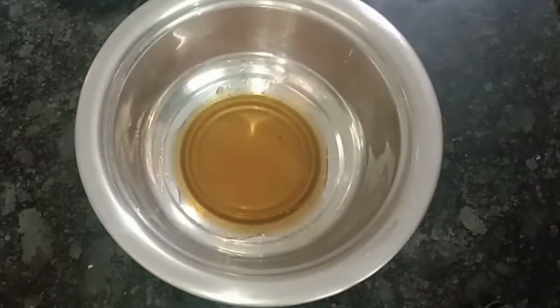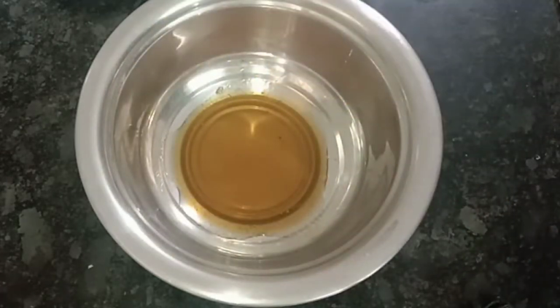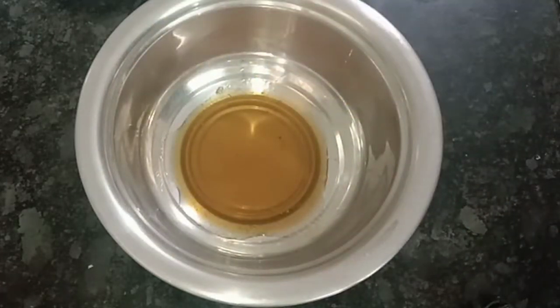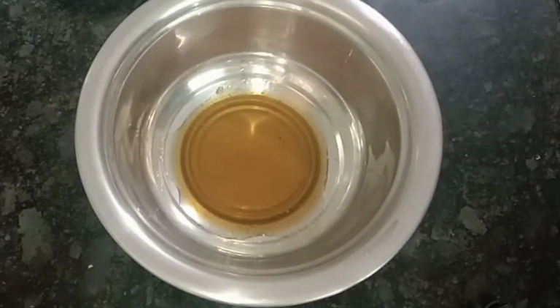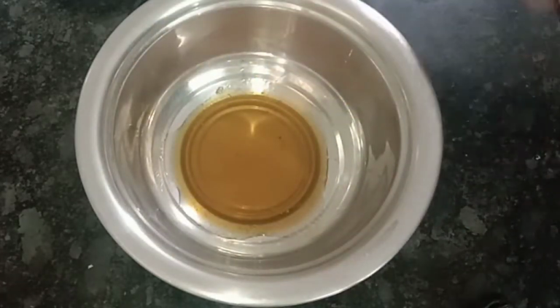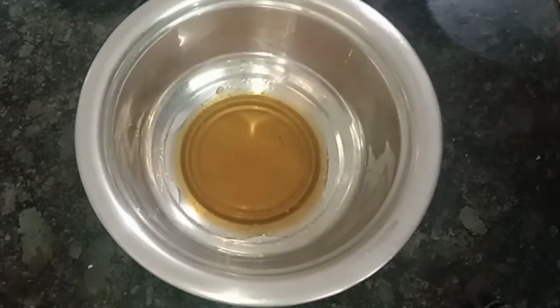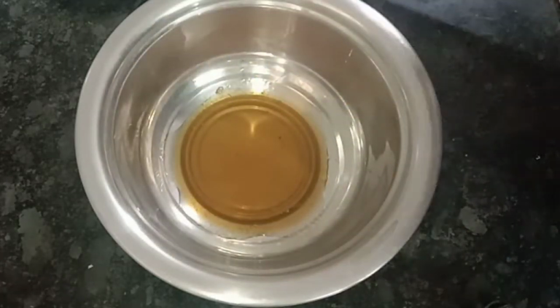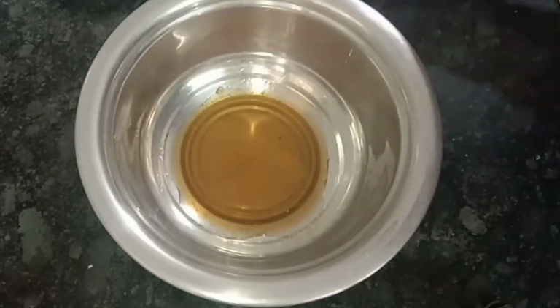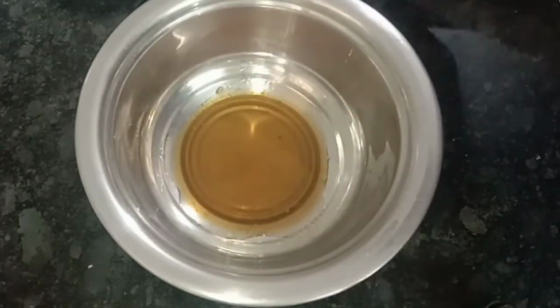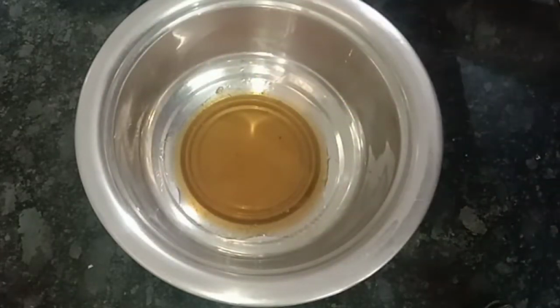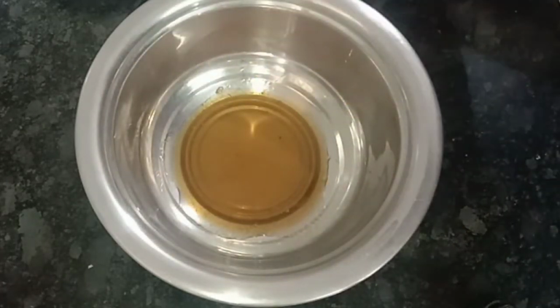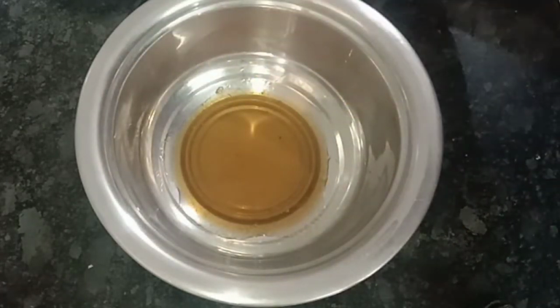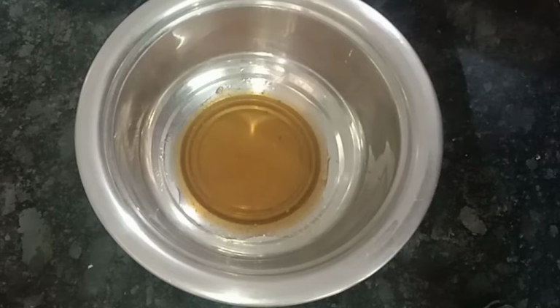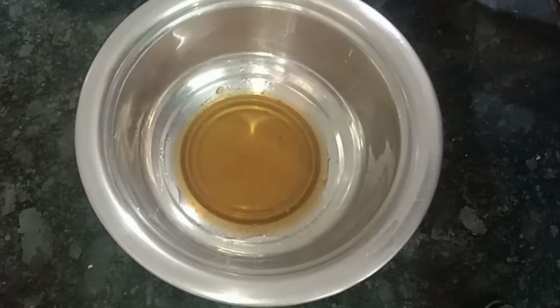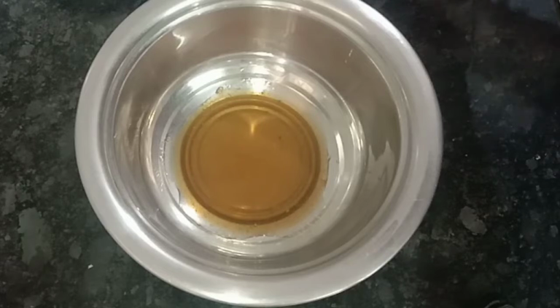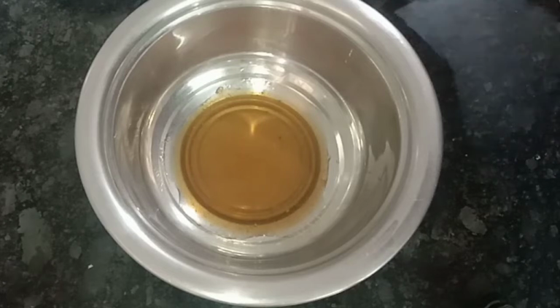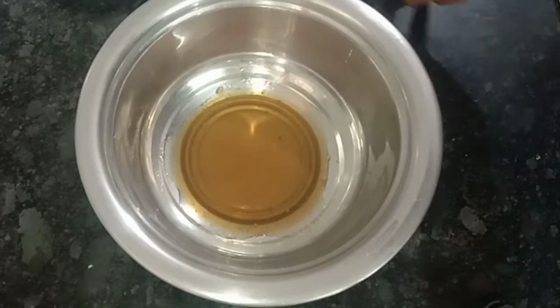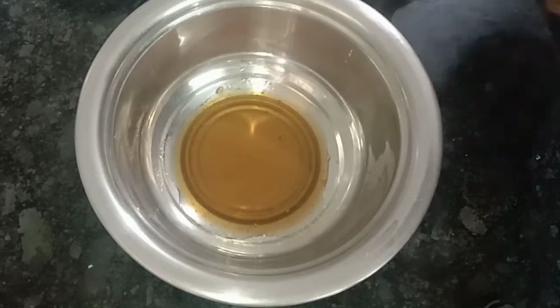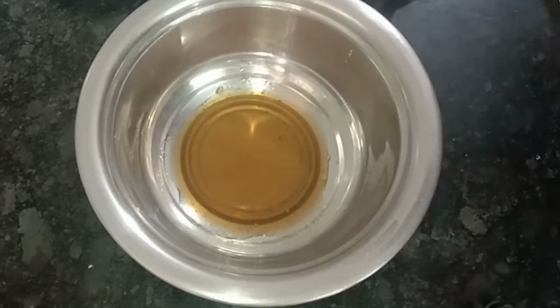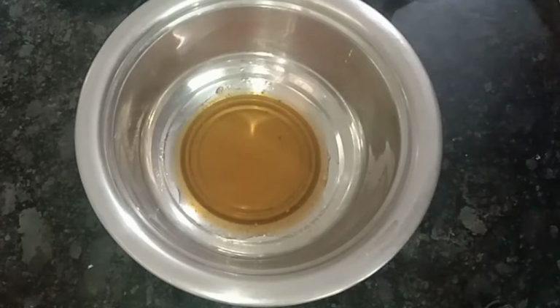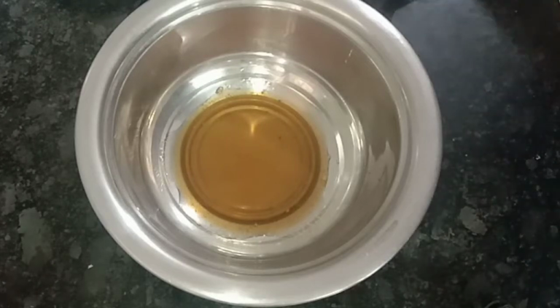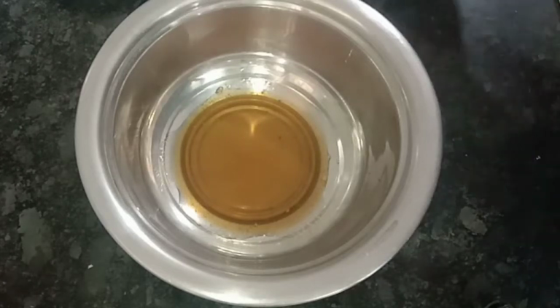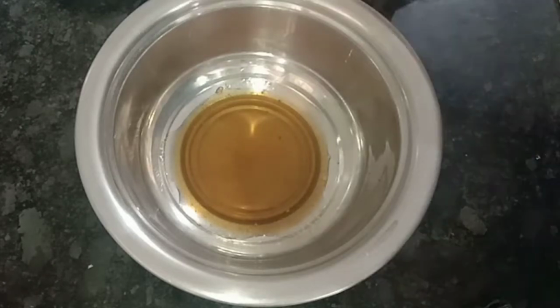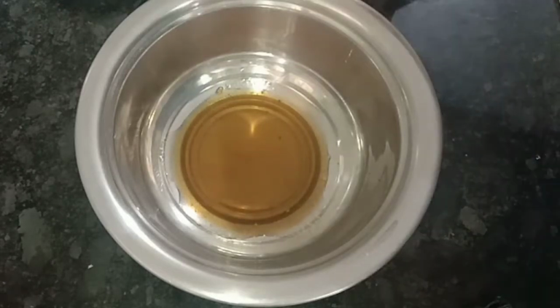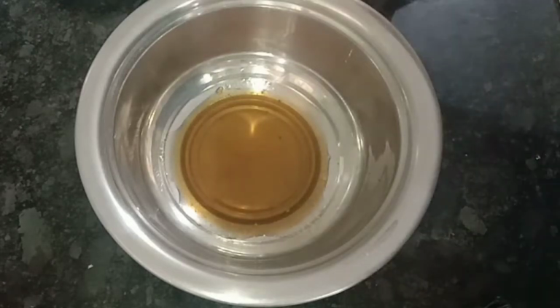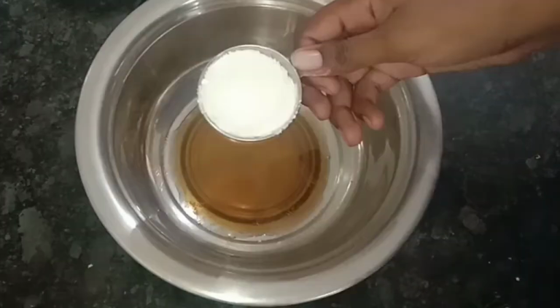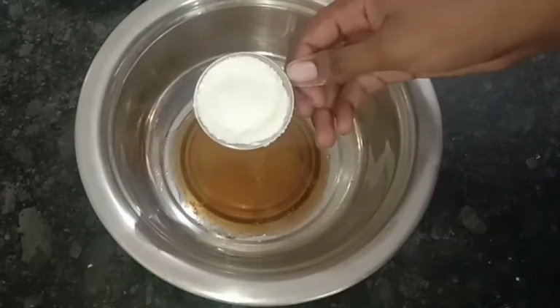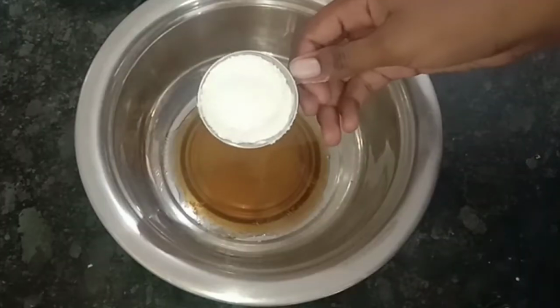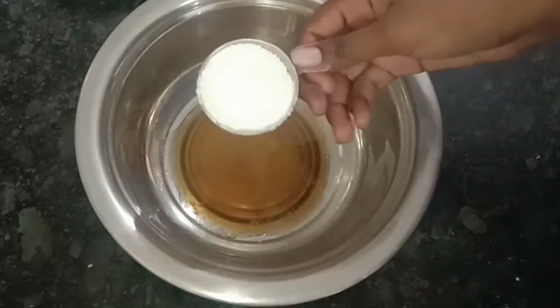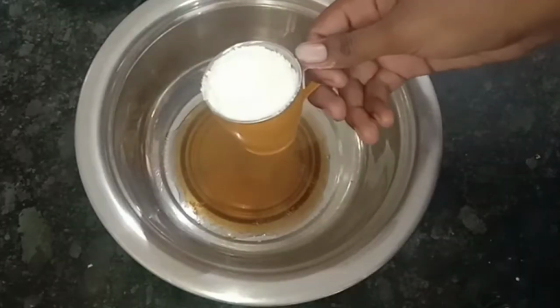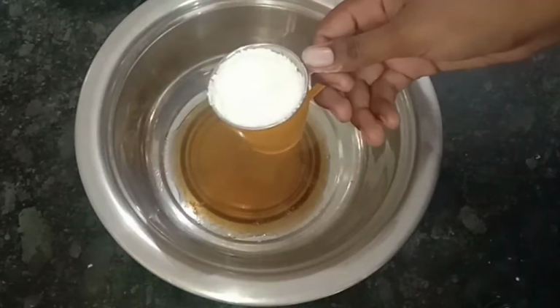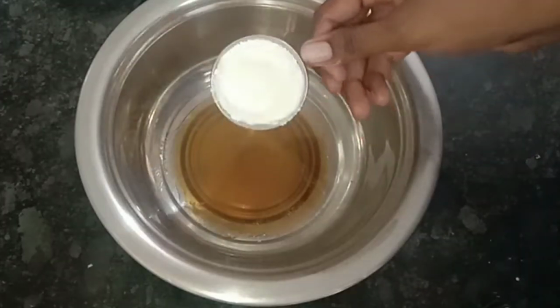Put sugar — you can use powdered sugar. I will use sugar in the powder form.